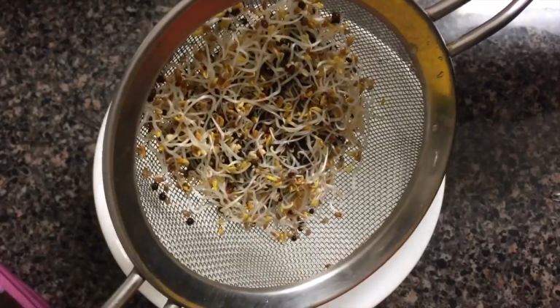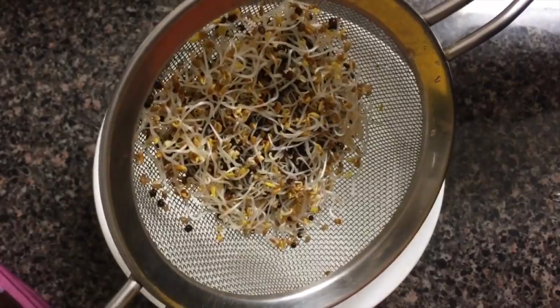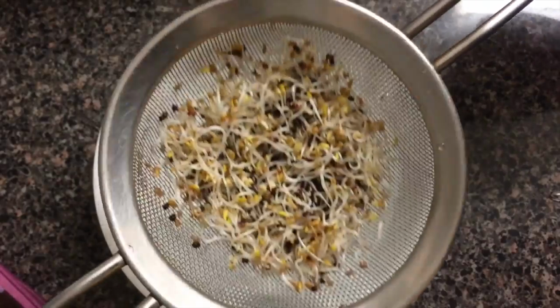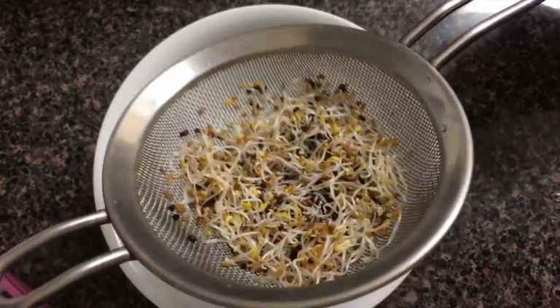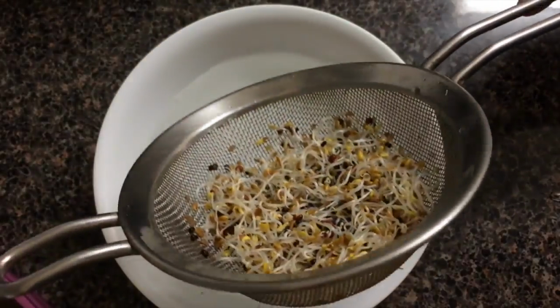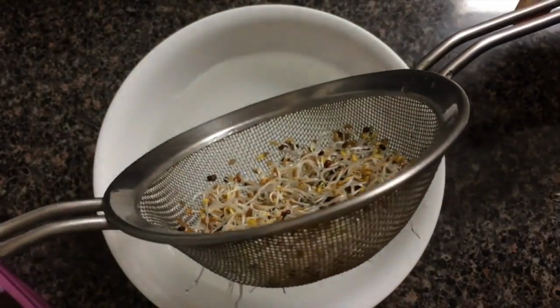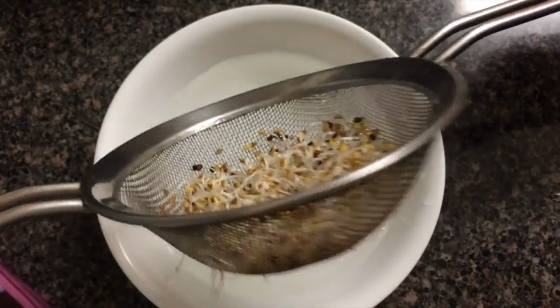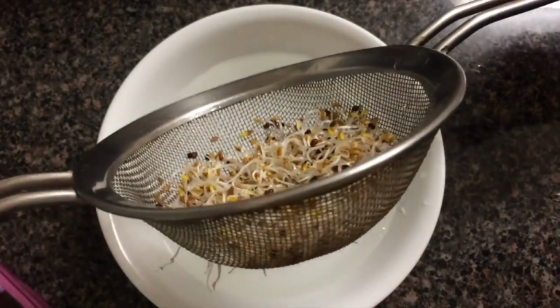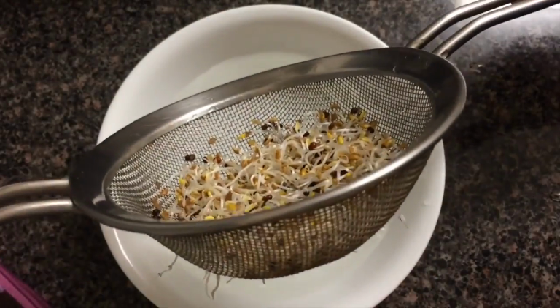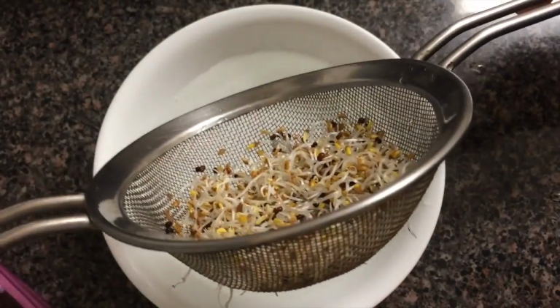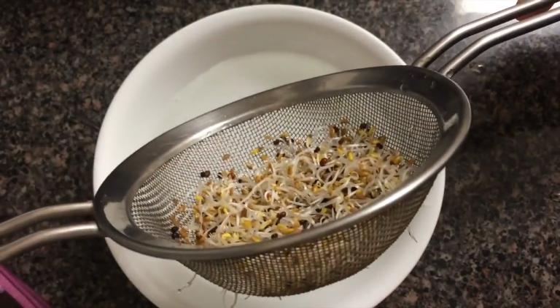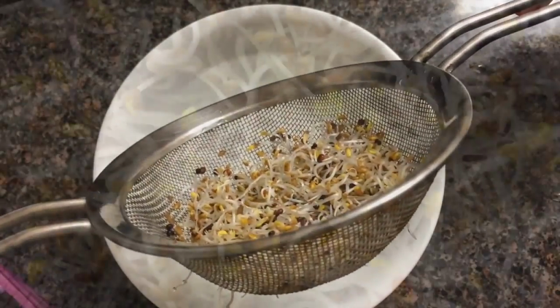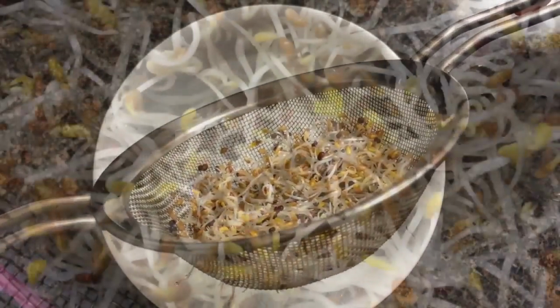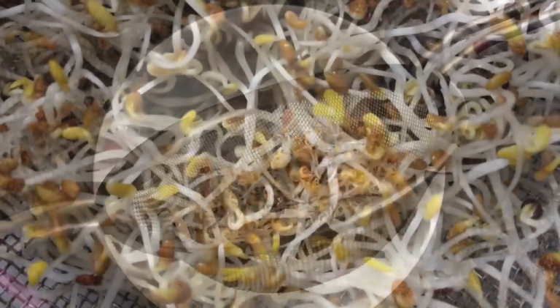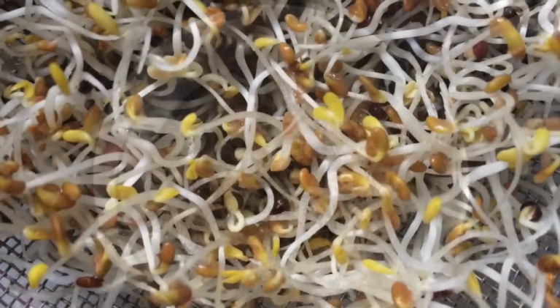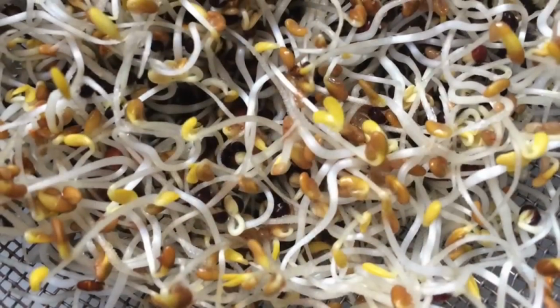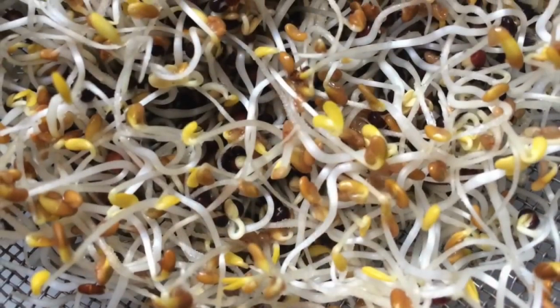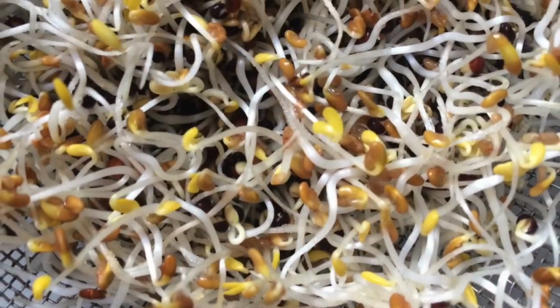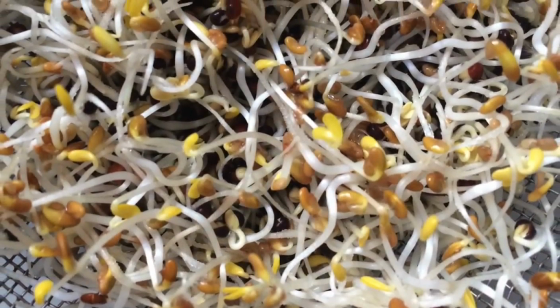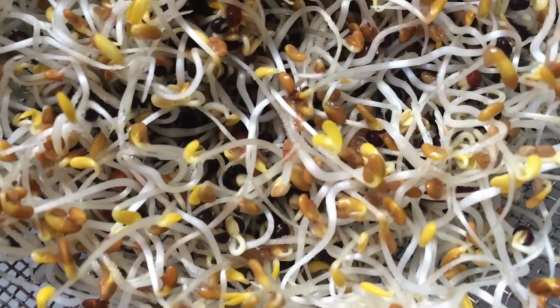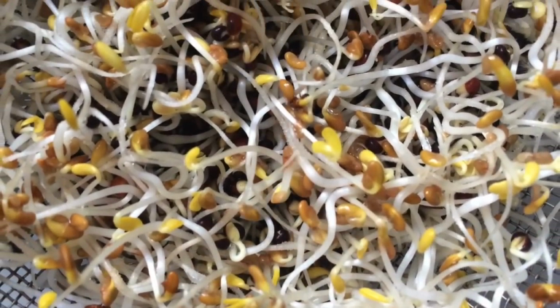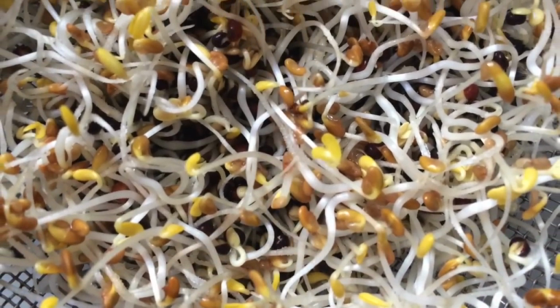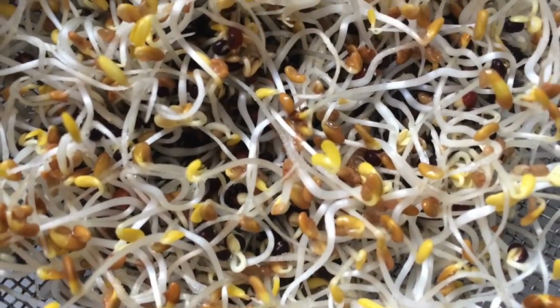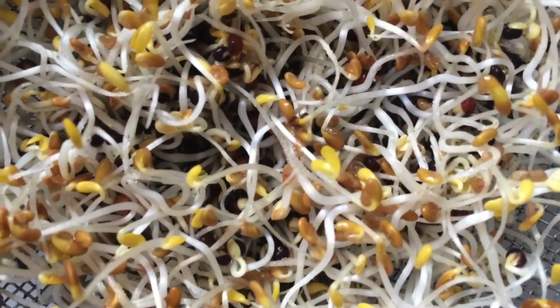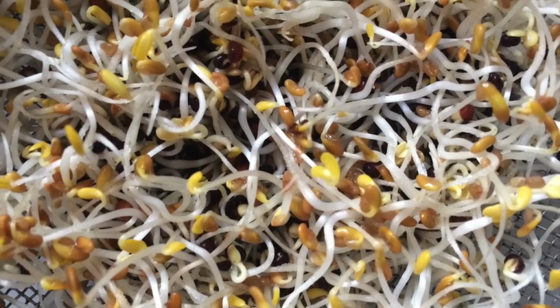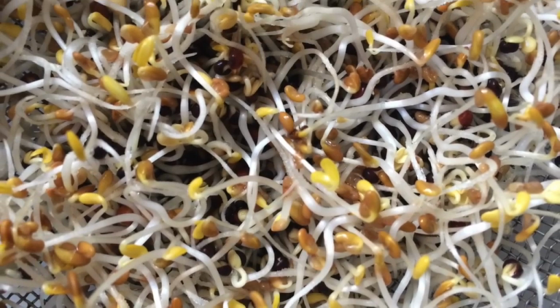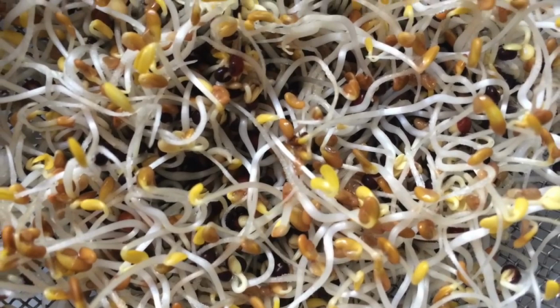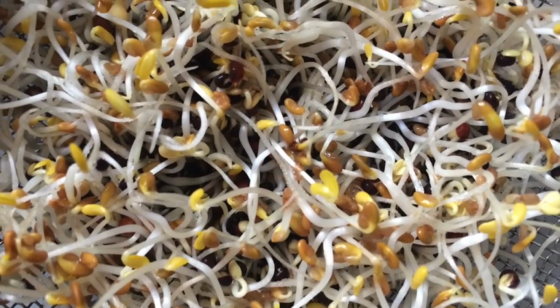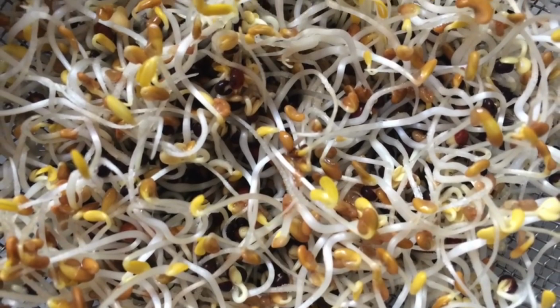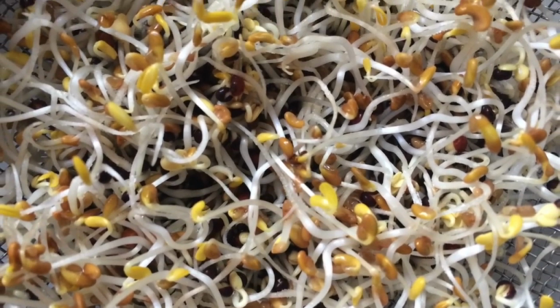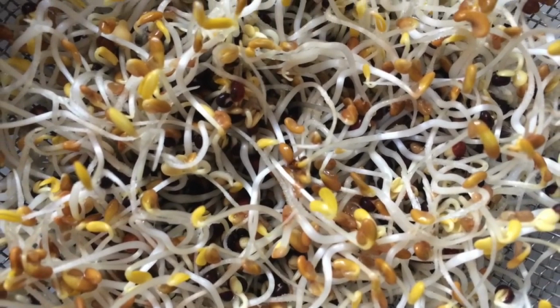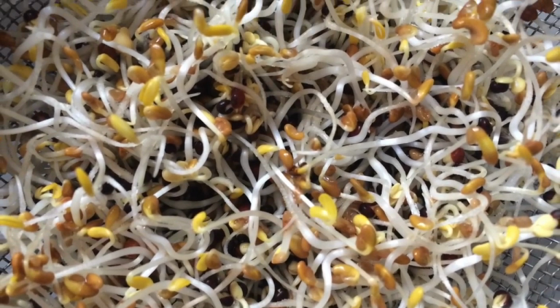Here they are, ready to eat on the morning of day five. Depending on what you choose to sprout, the time between seed to sprout will vary.